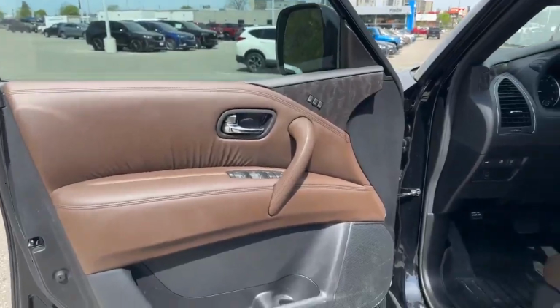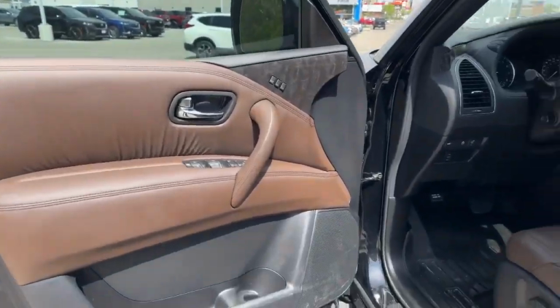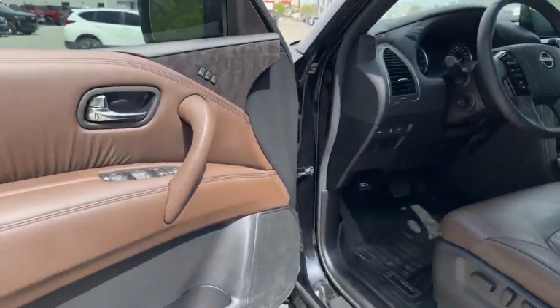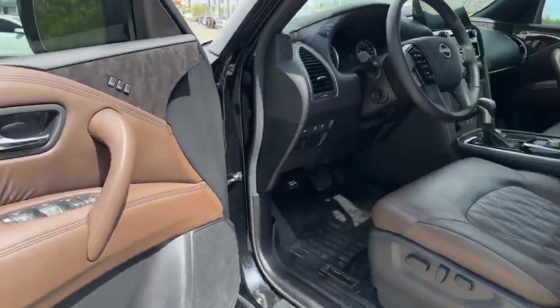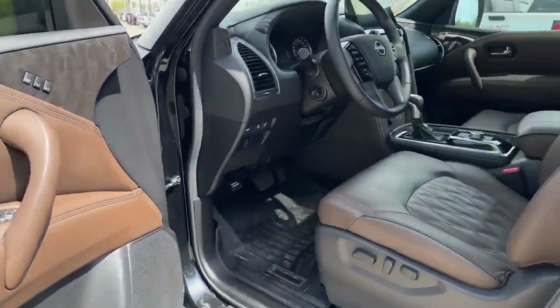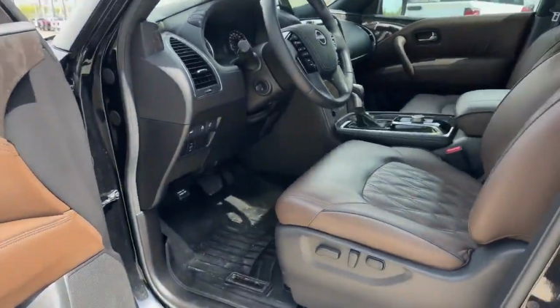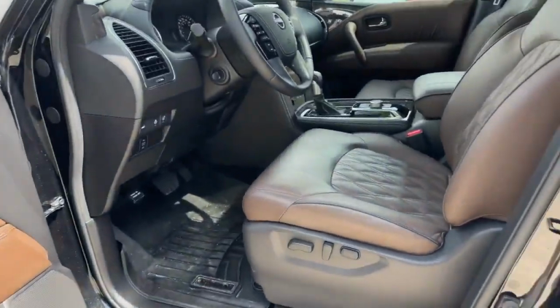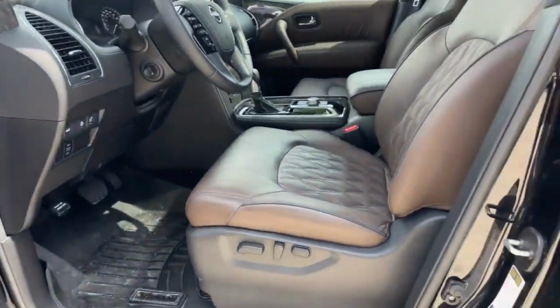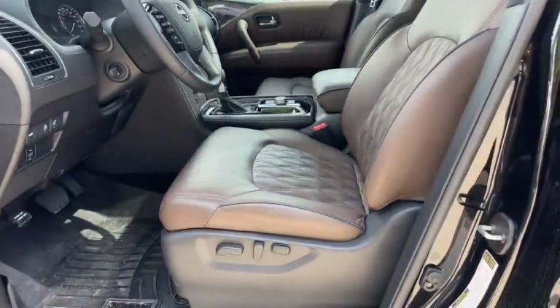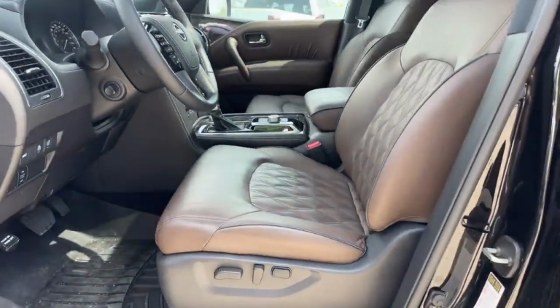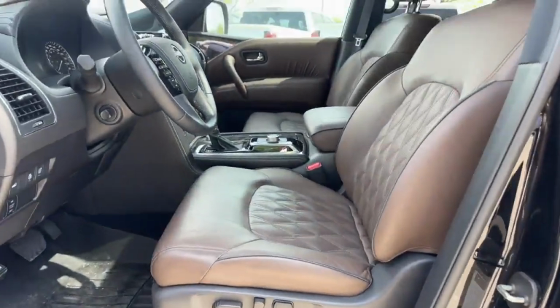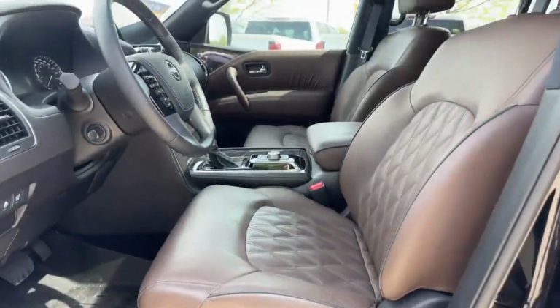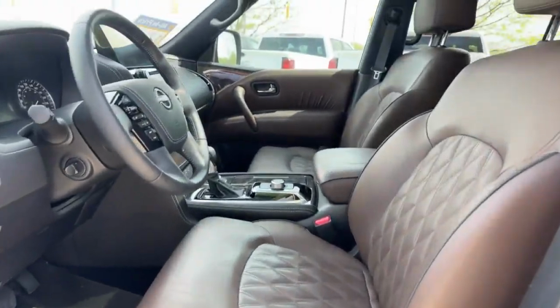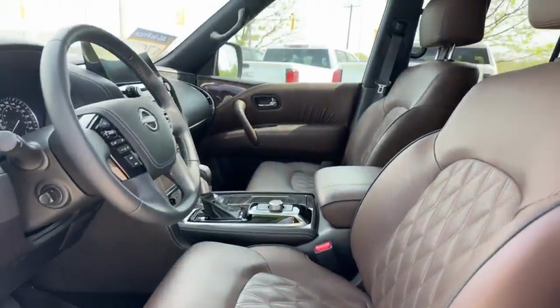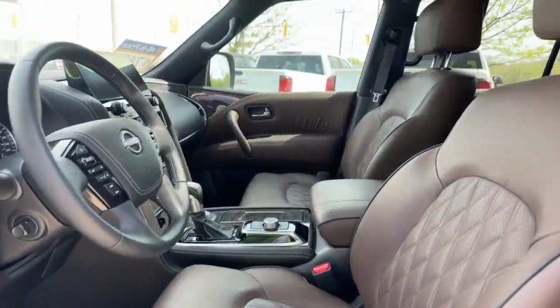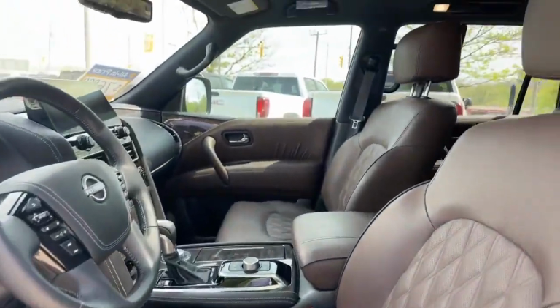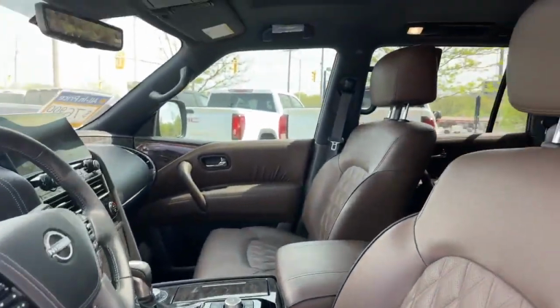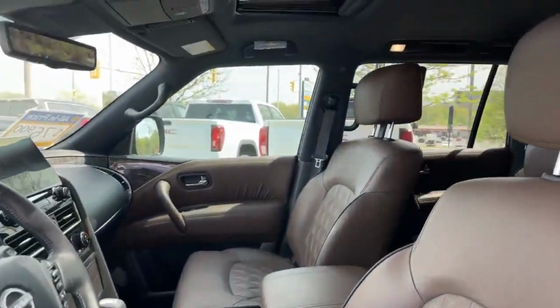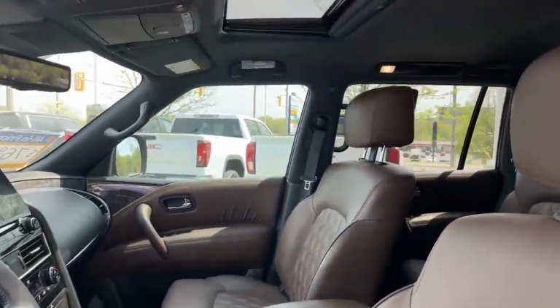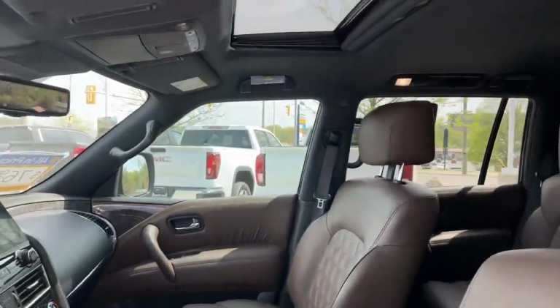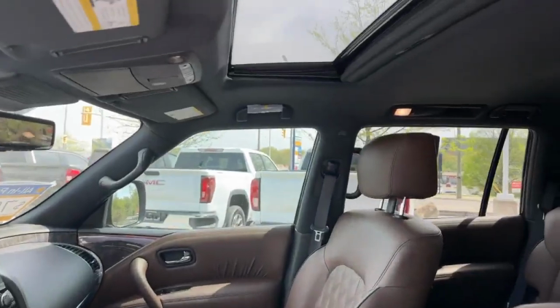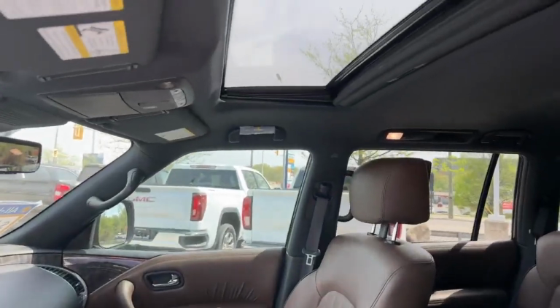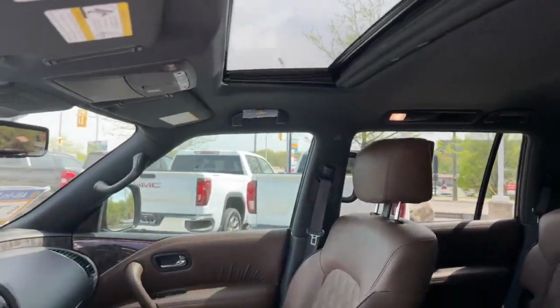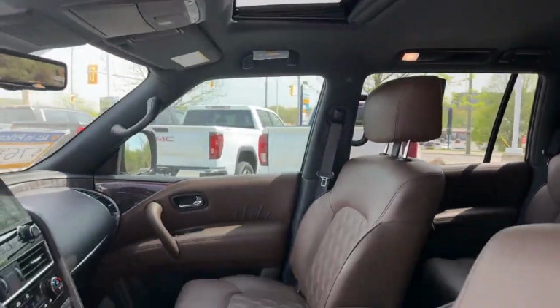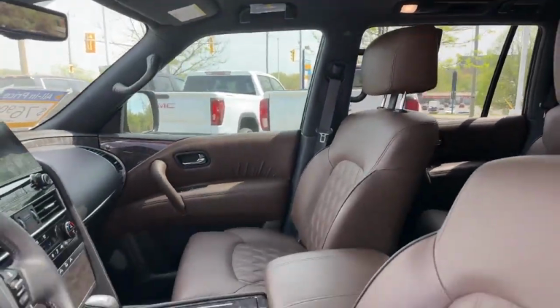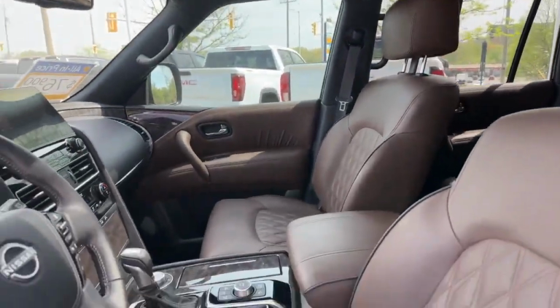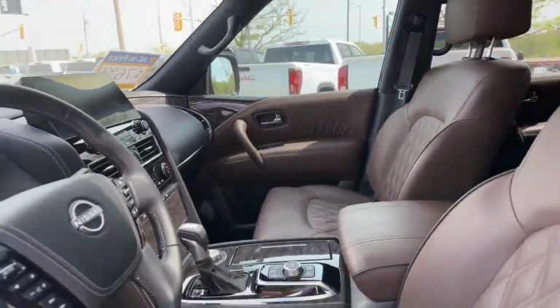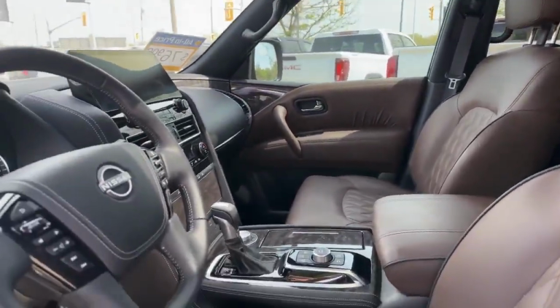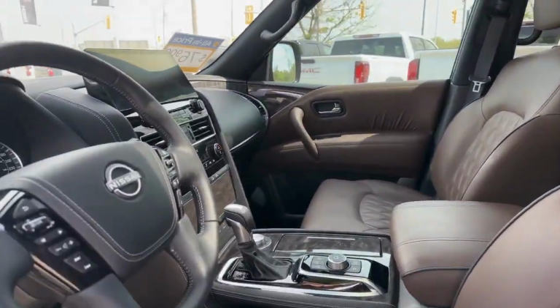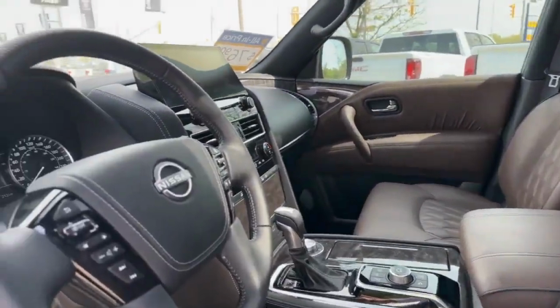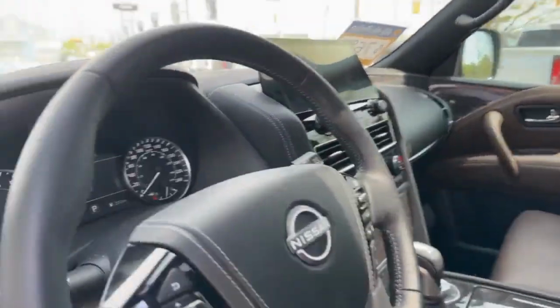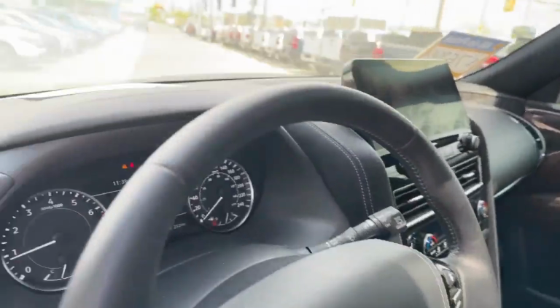Up front the options just keep coming. I'll get you in for a closer look.